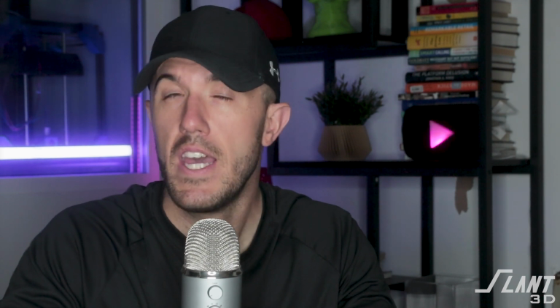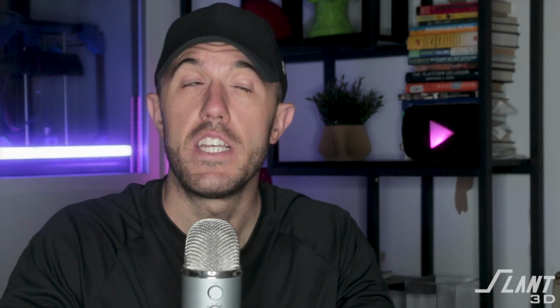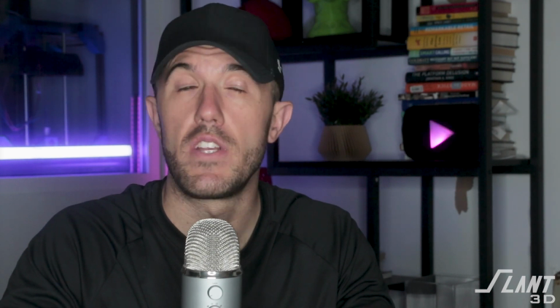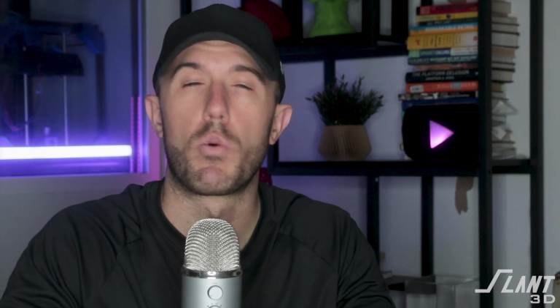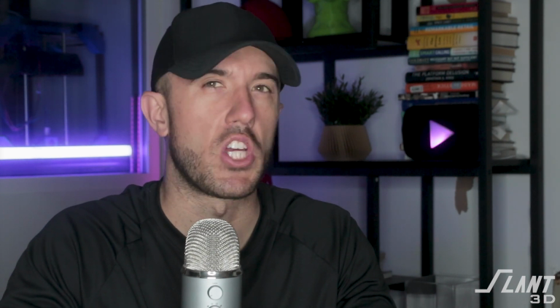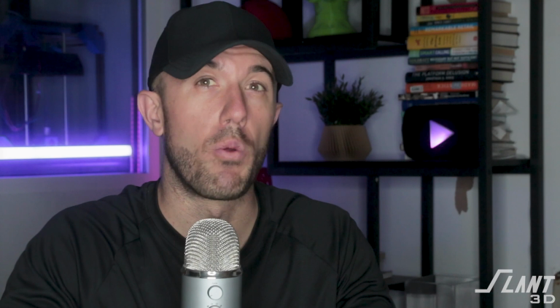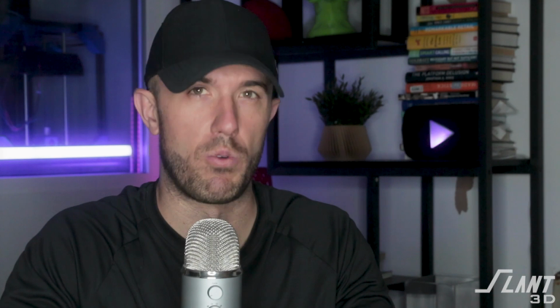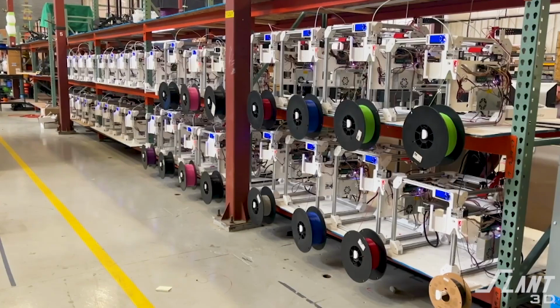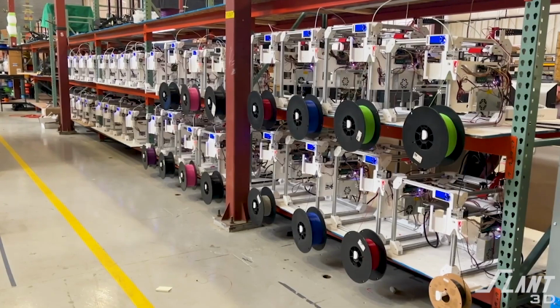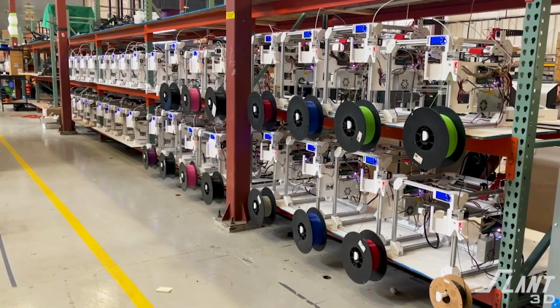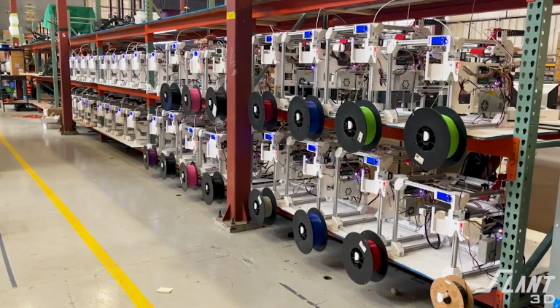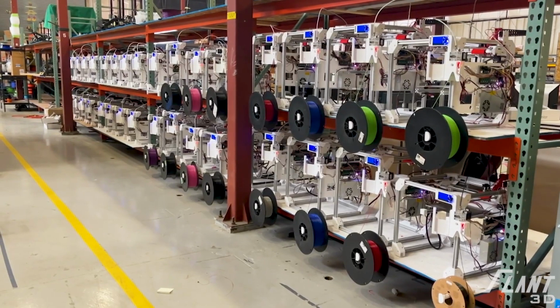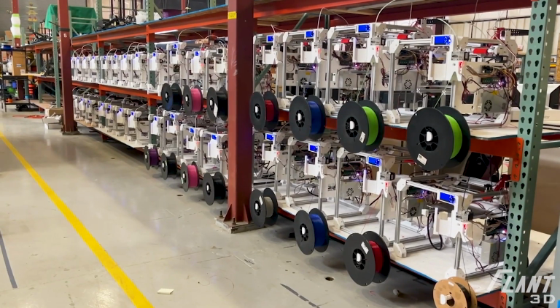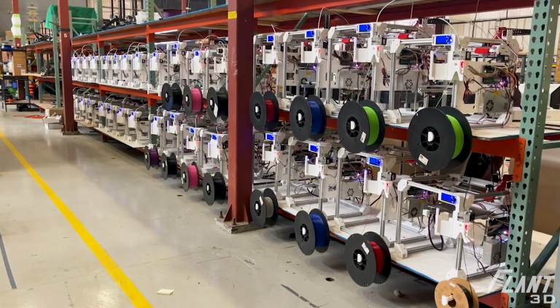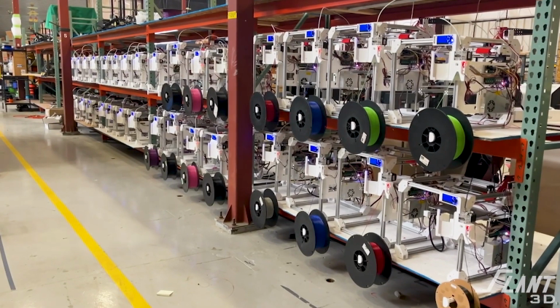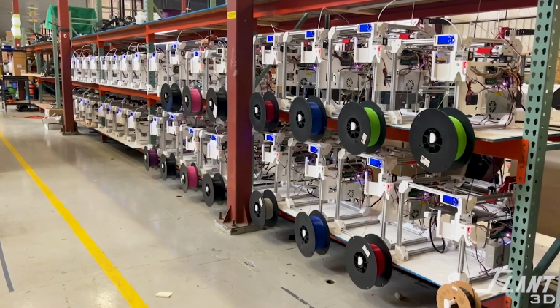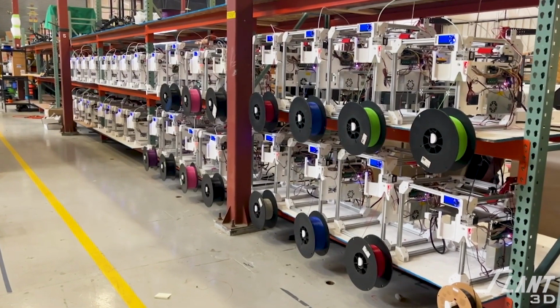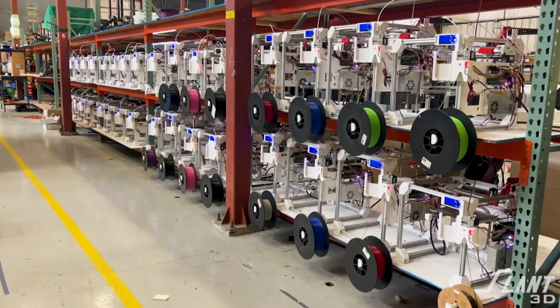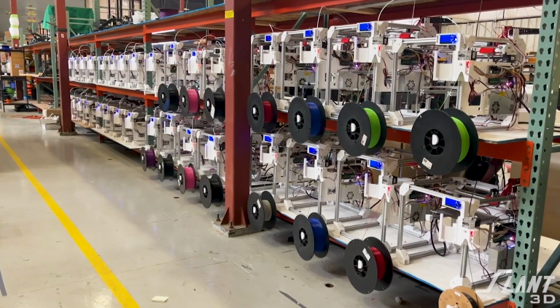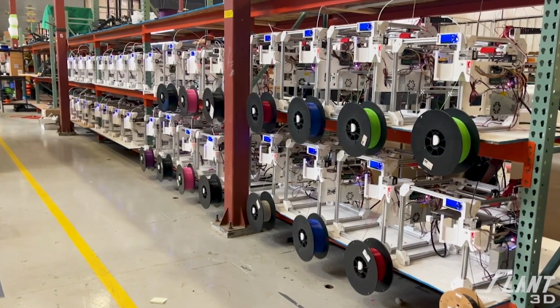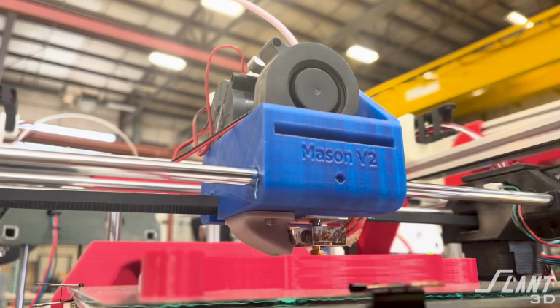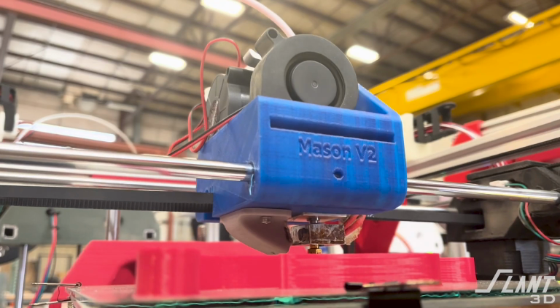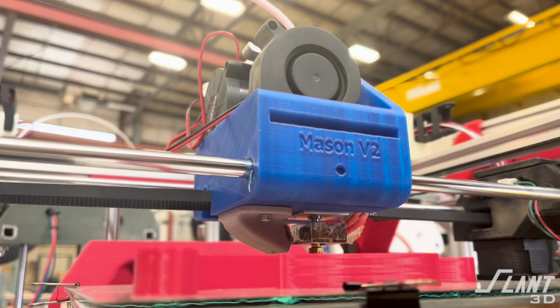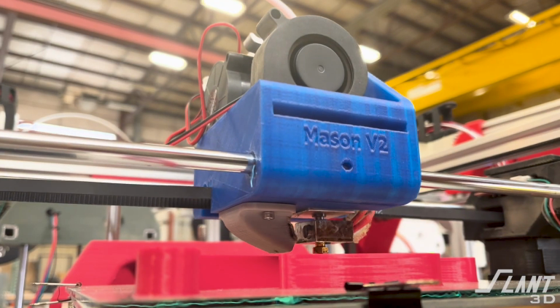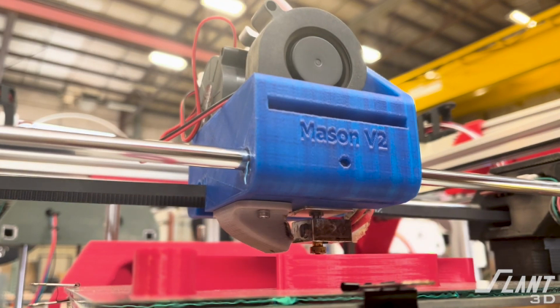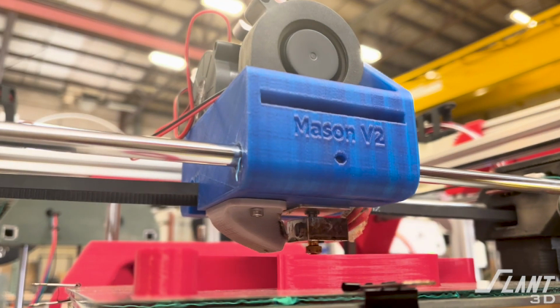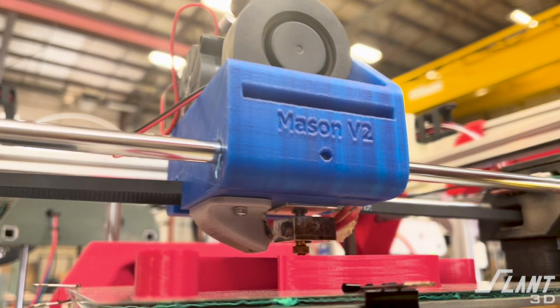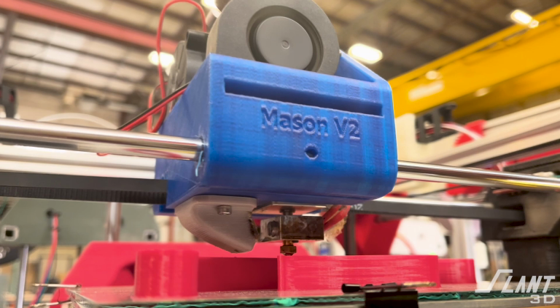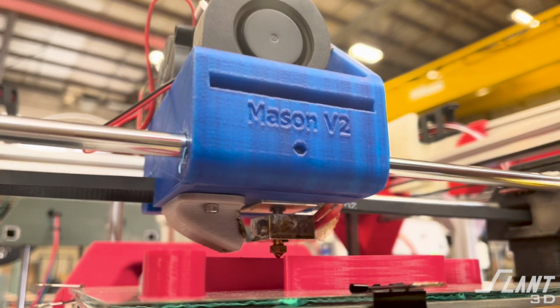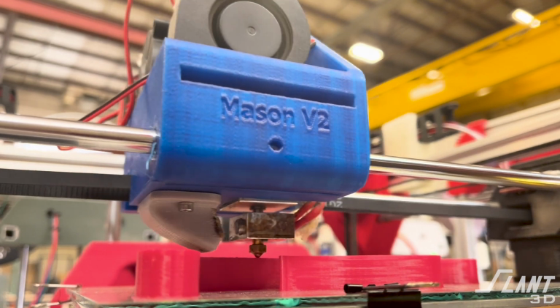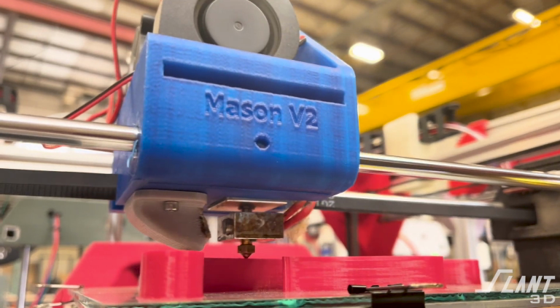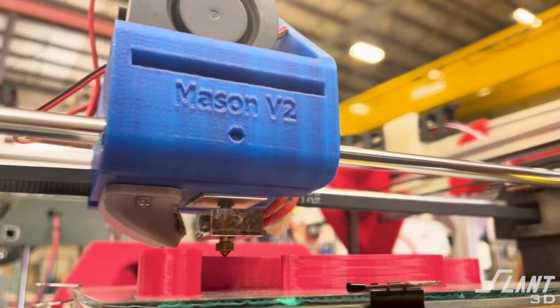In this video we're going to go through why companies should choose to use 3D printing and what the advantages are to encourage them to try it out.